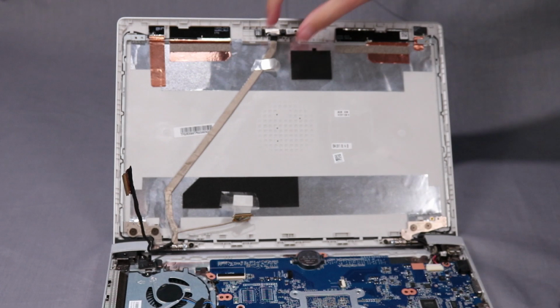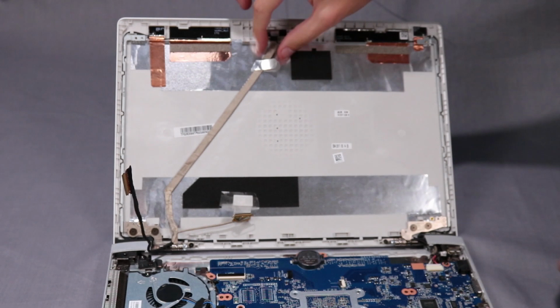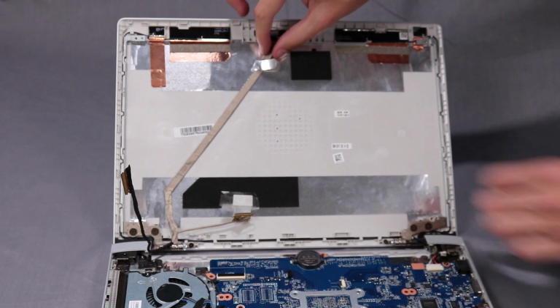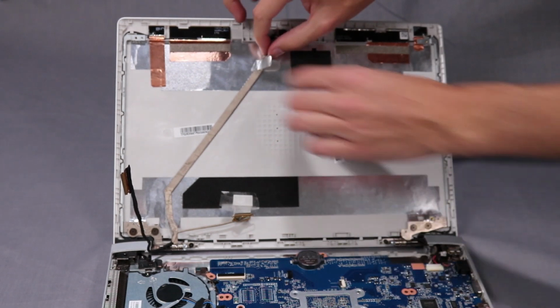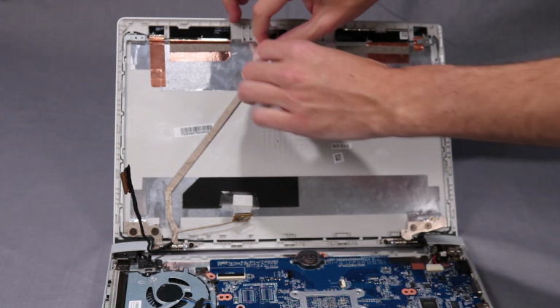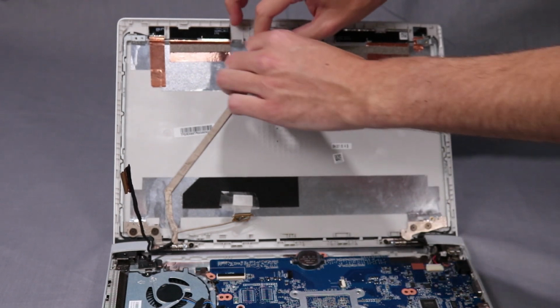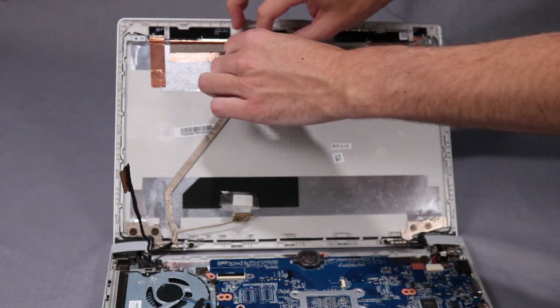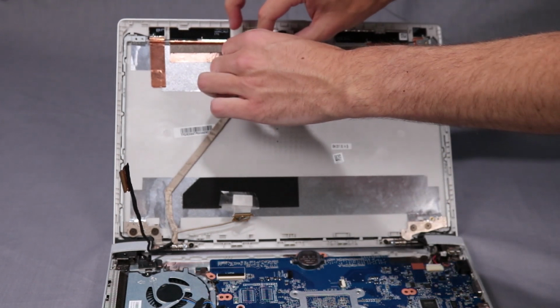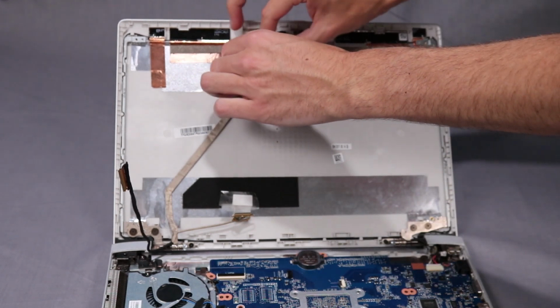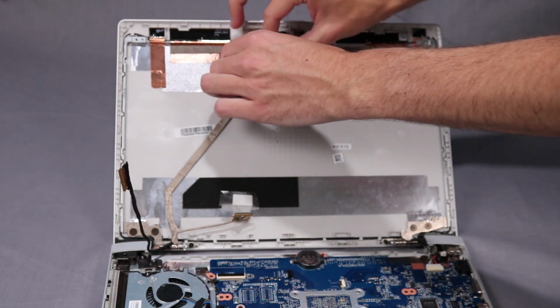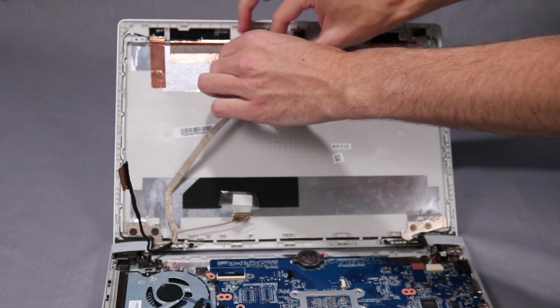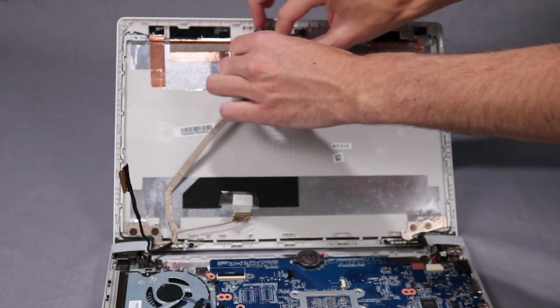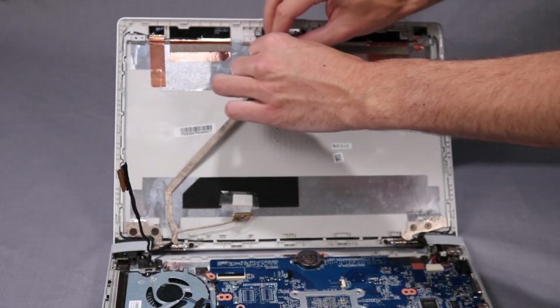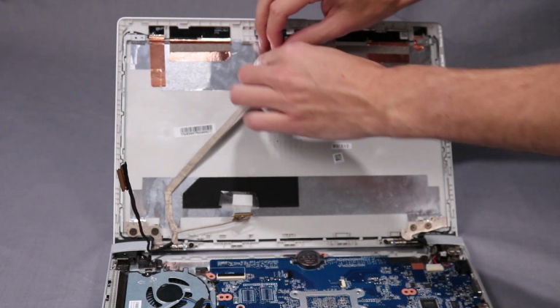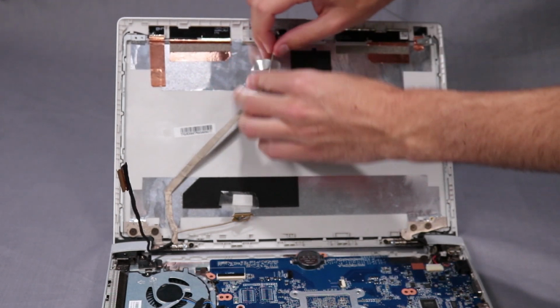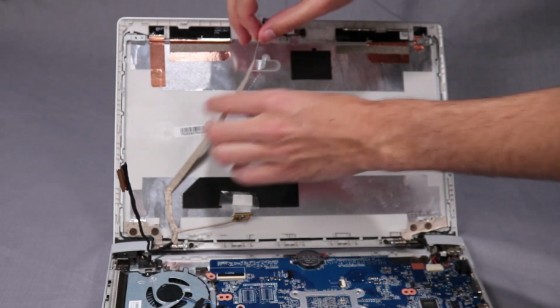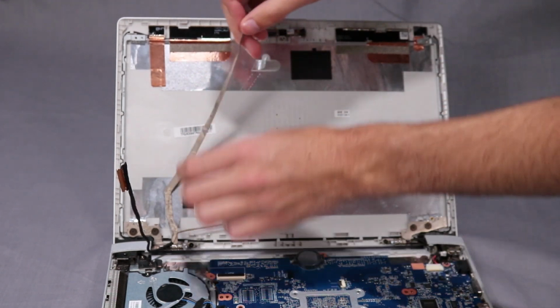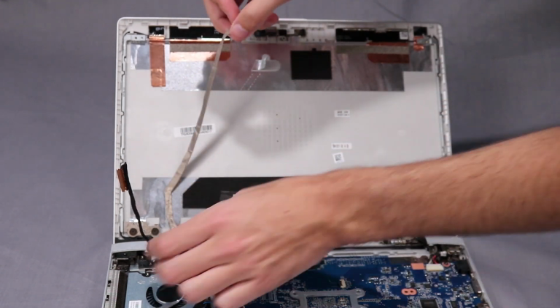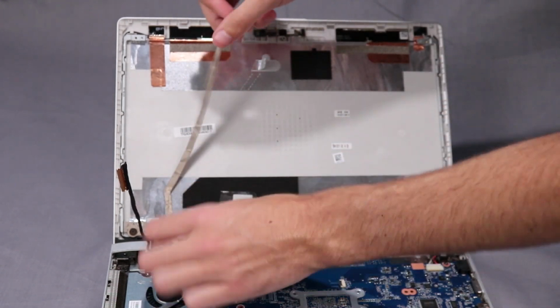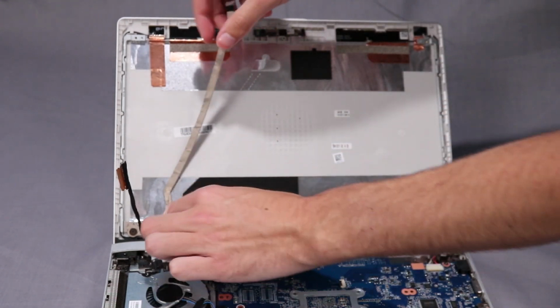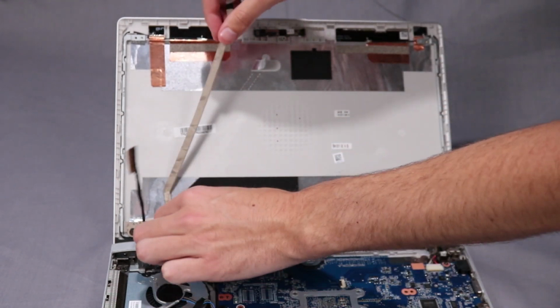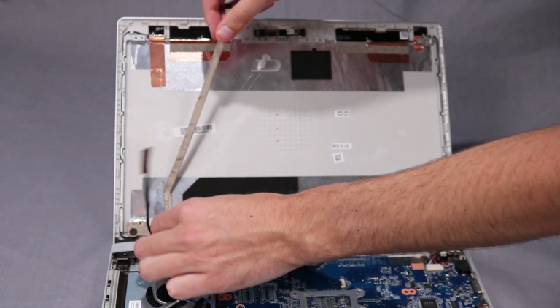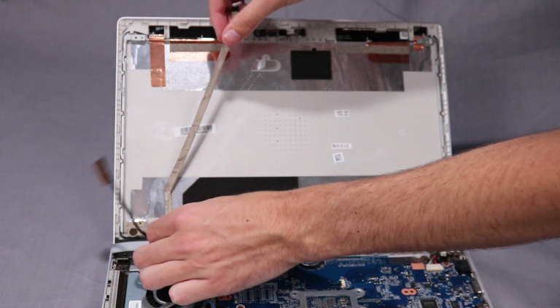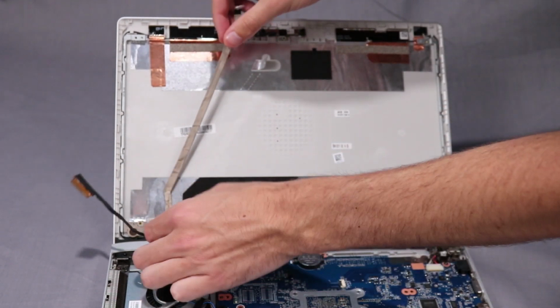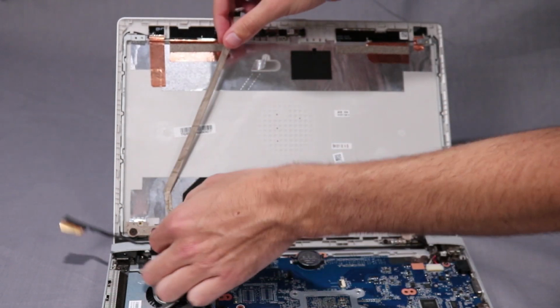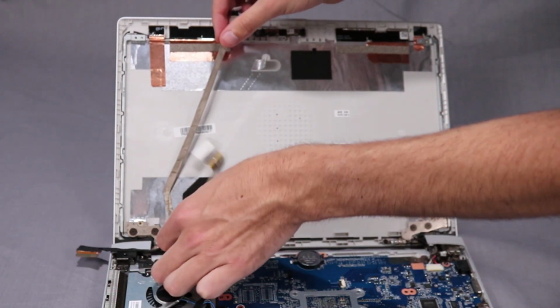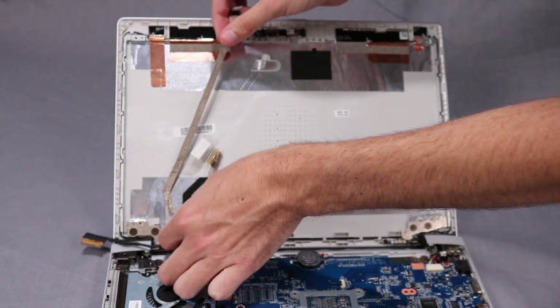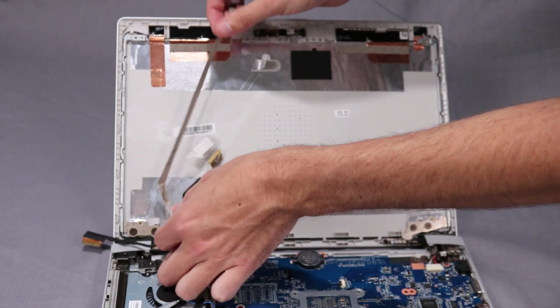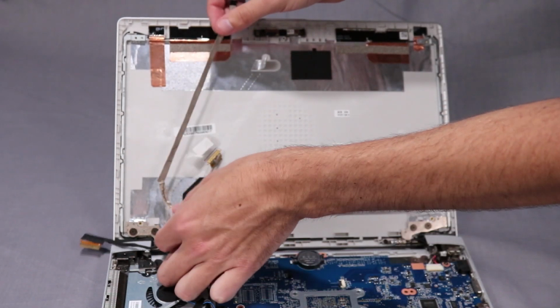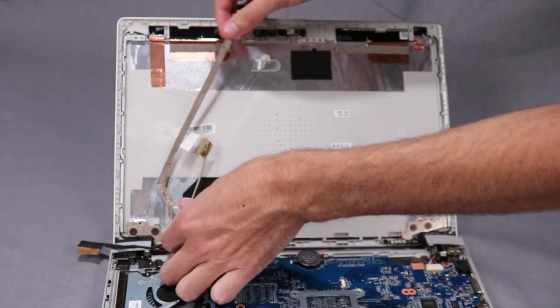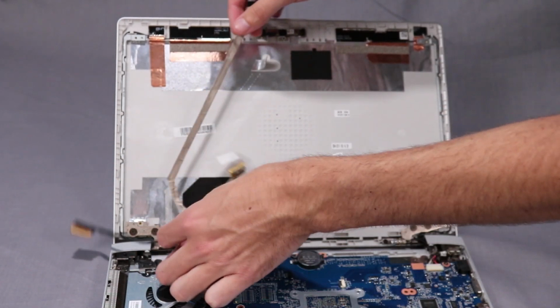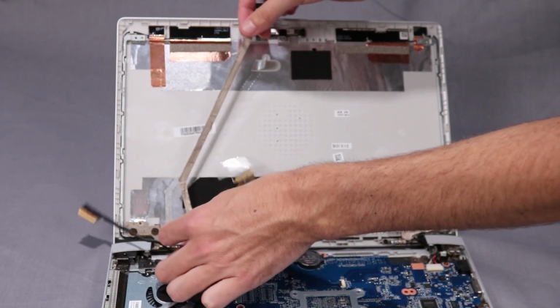Remove the display panel cable from its adhesive and routing channel on the display enclosure.